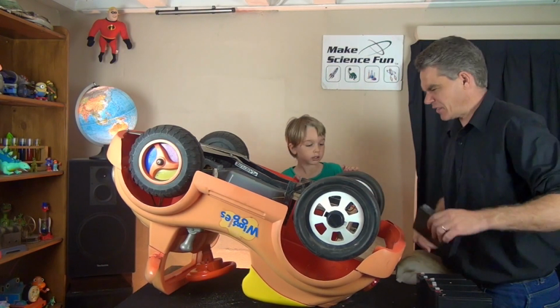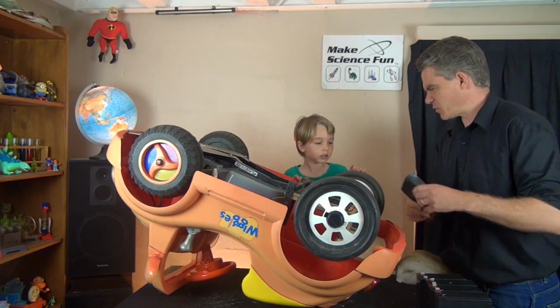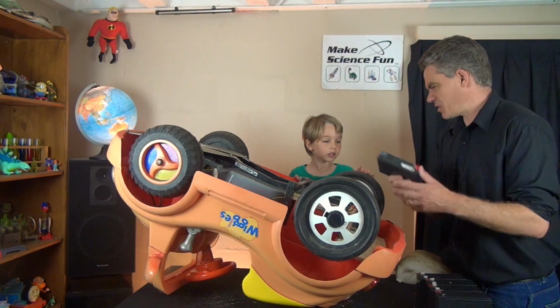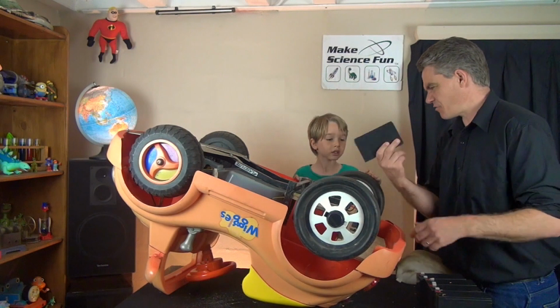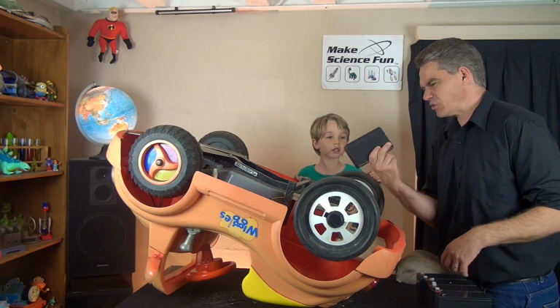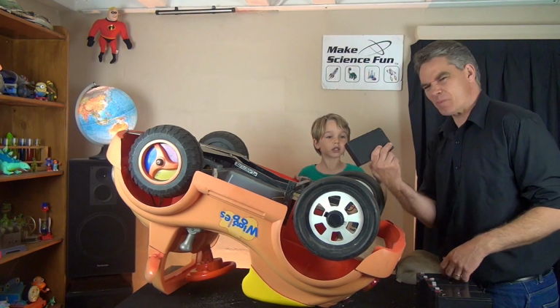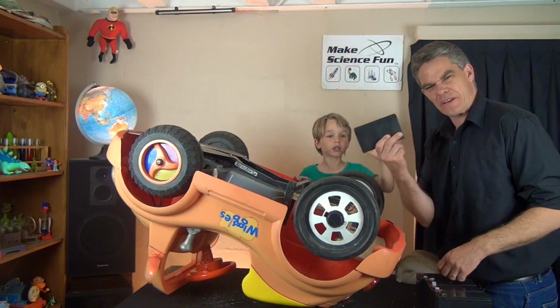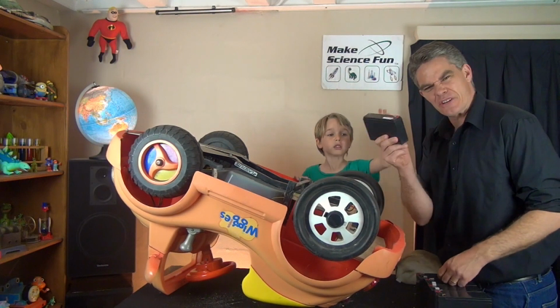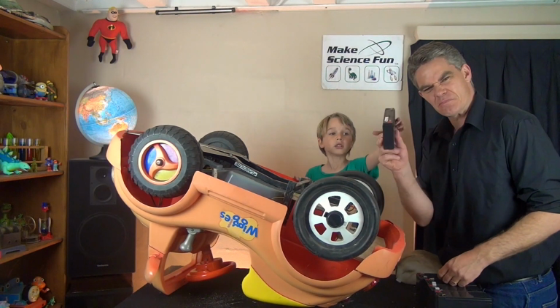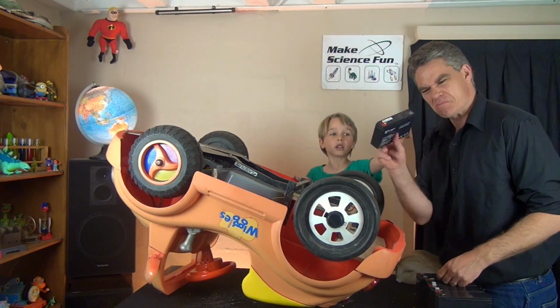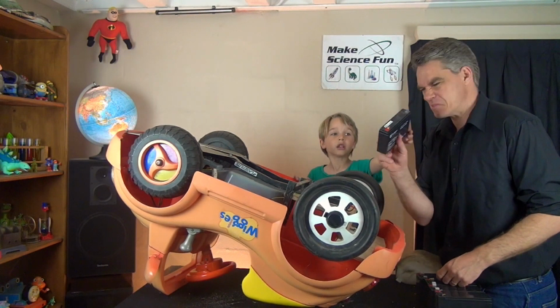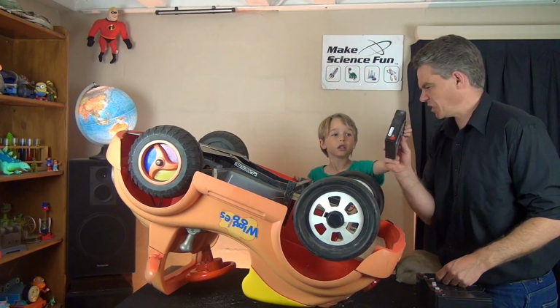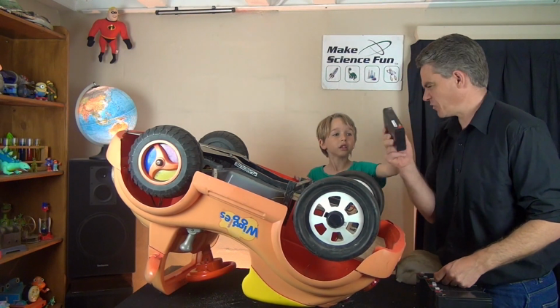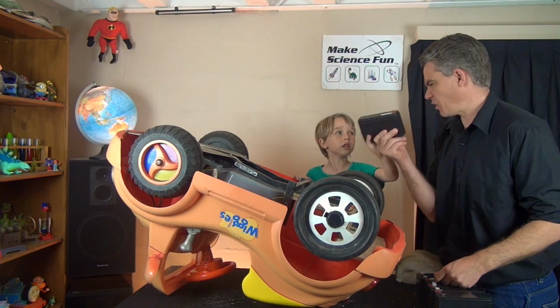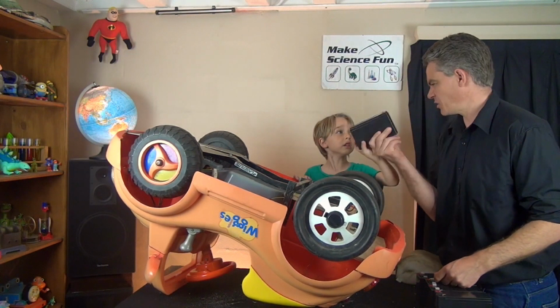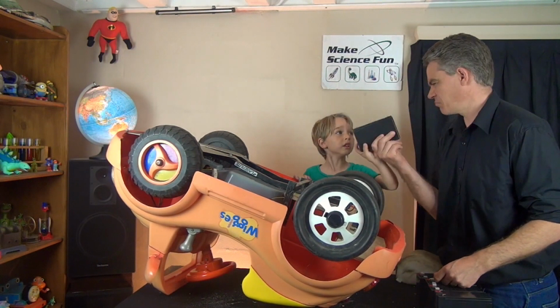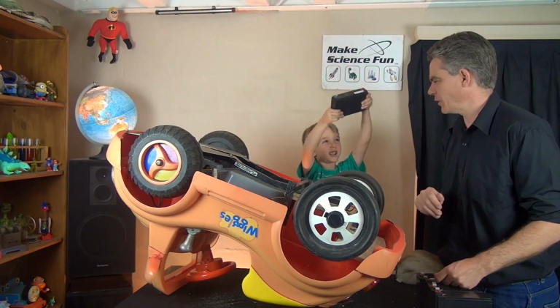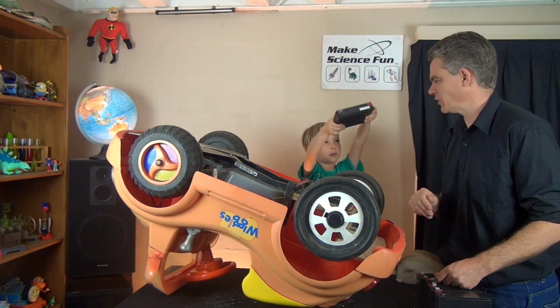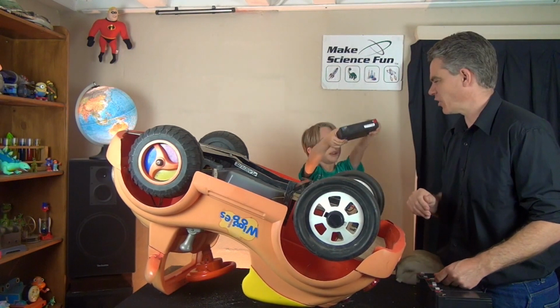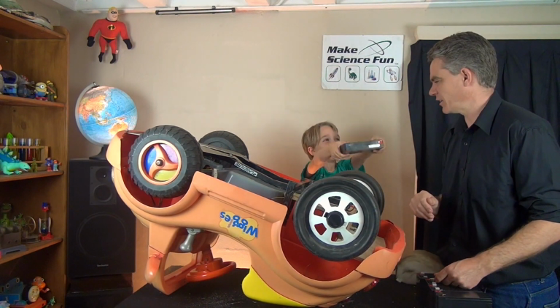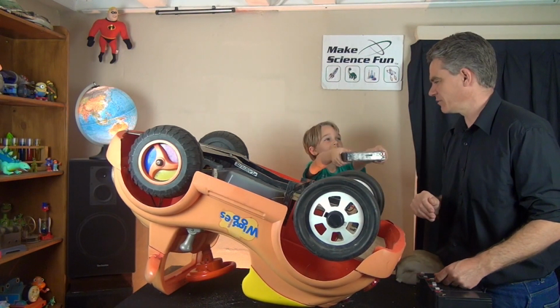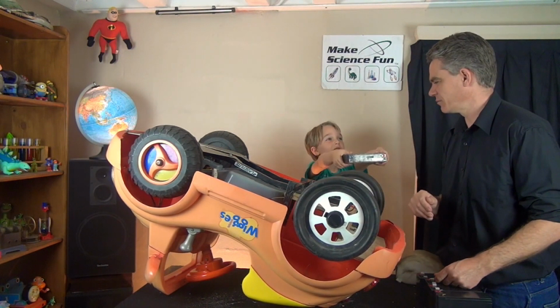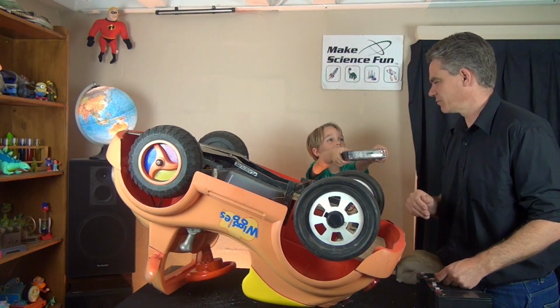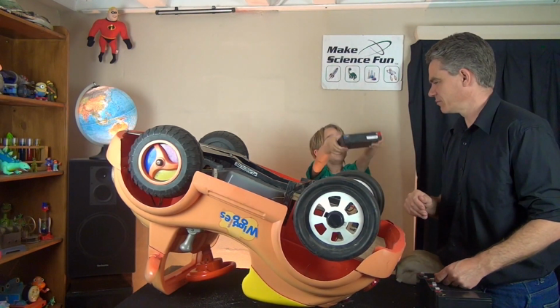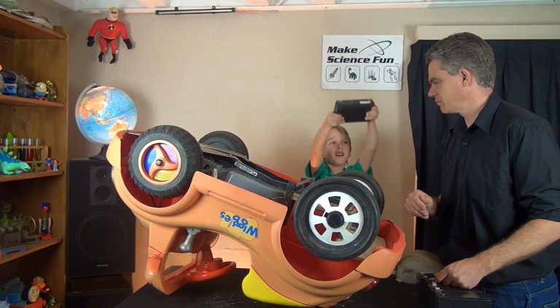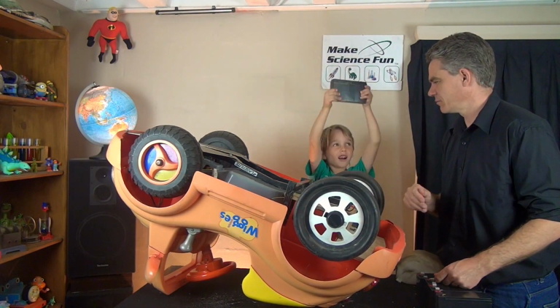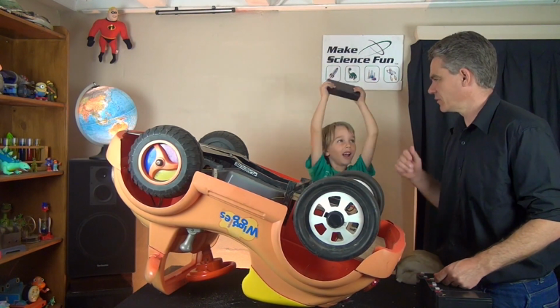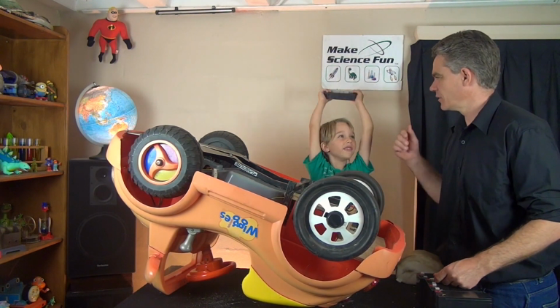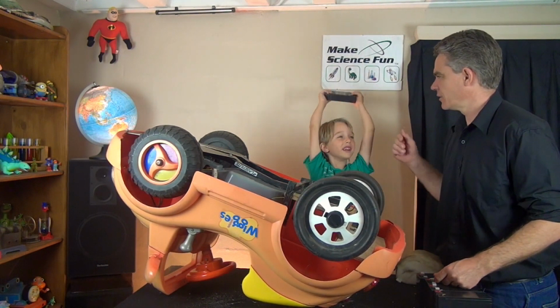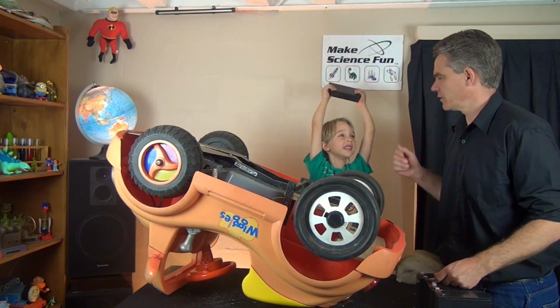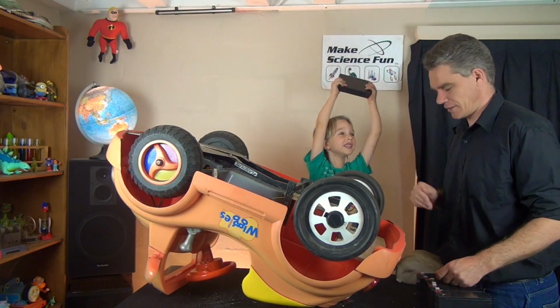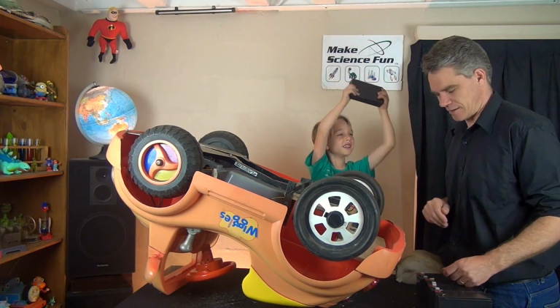Now this was the original battery, six volts. Please try one in. Heavy. Yeah.